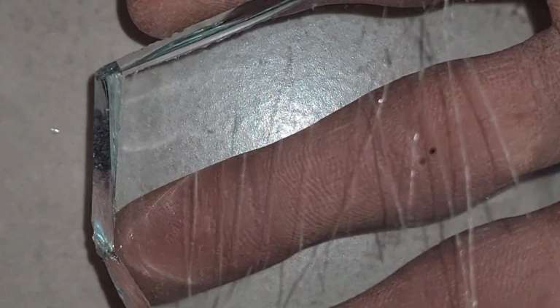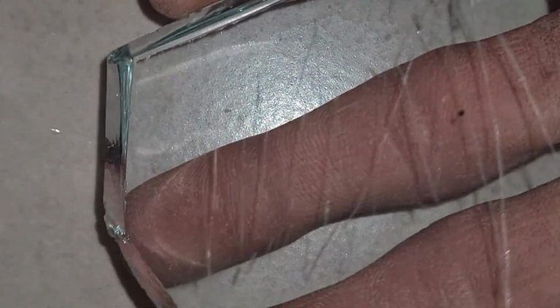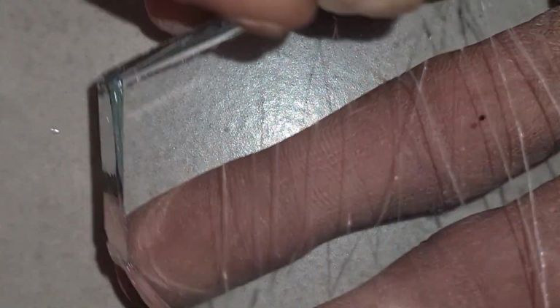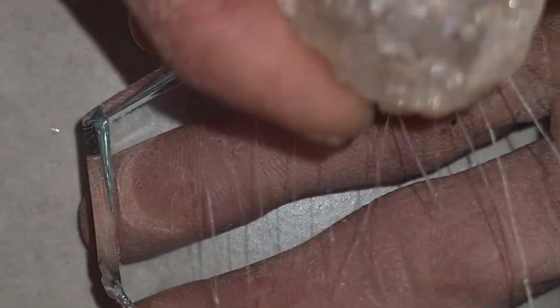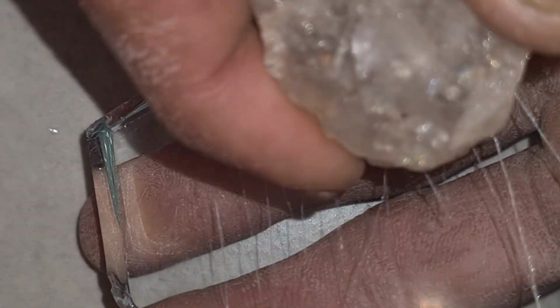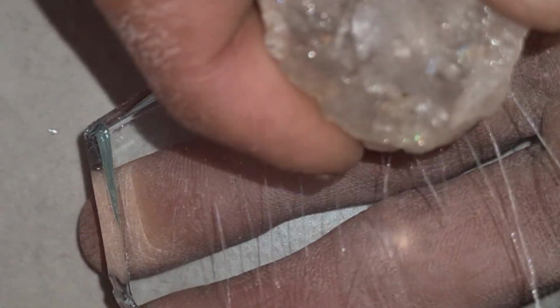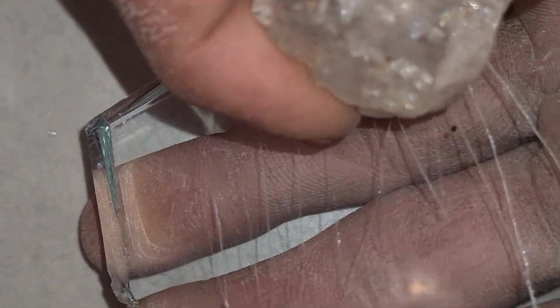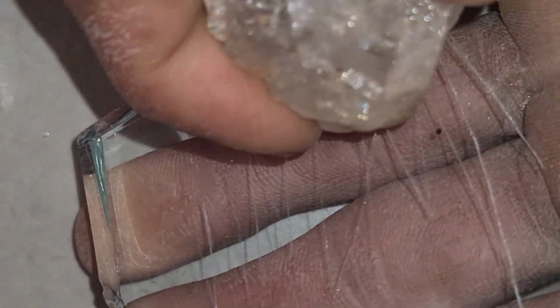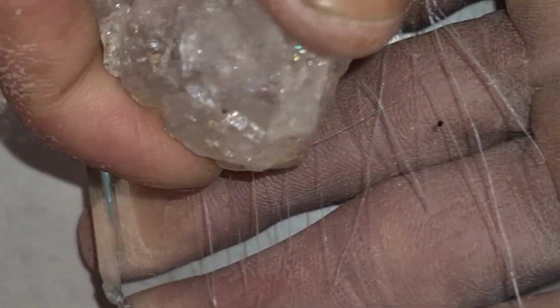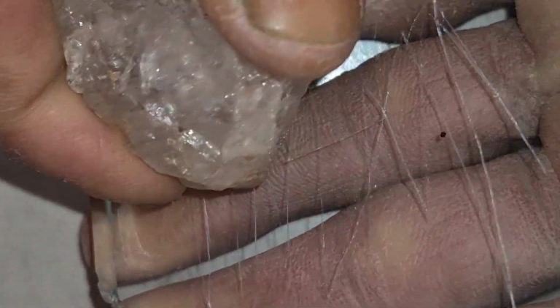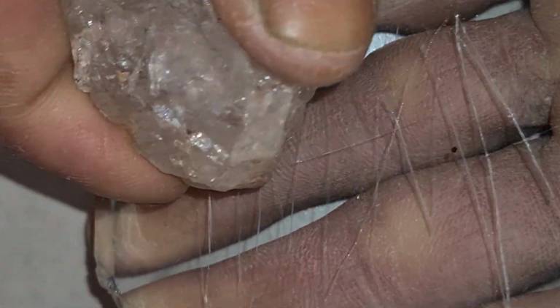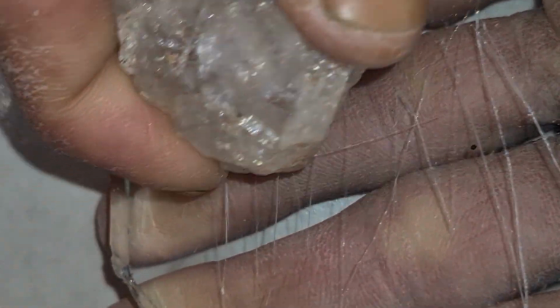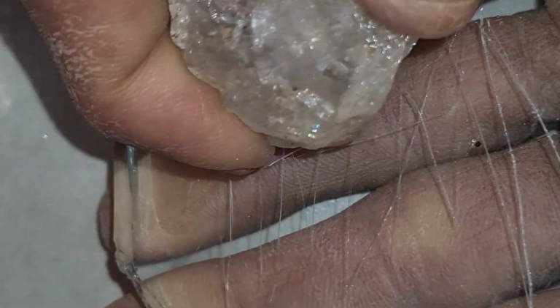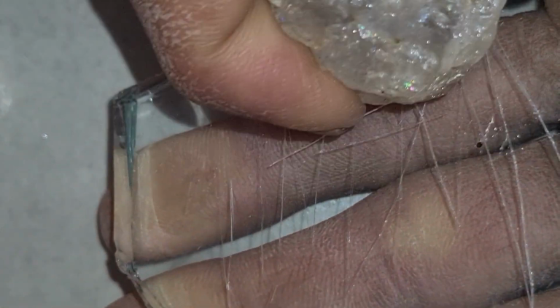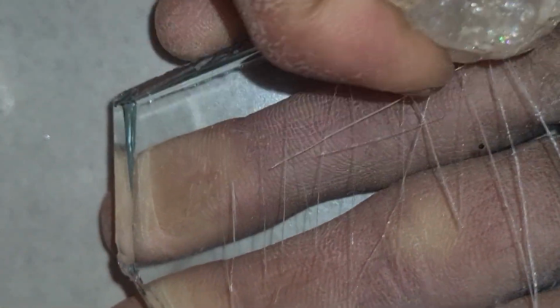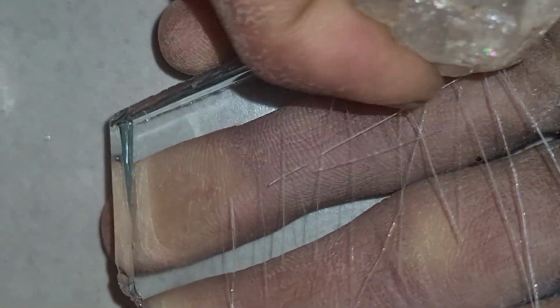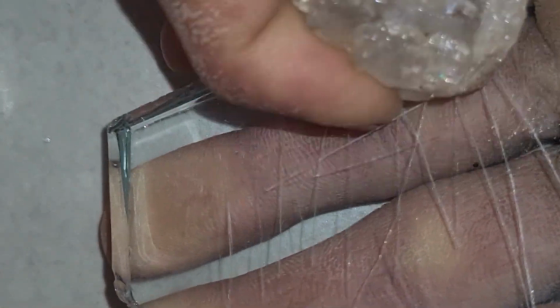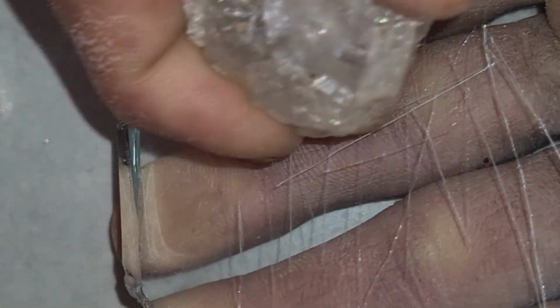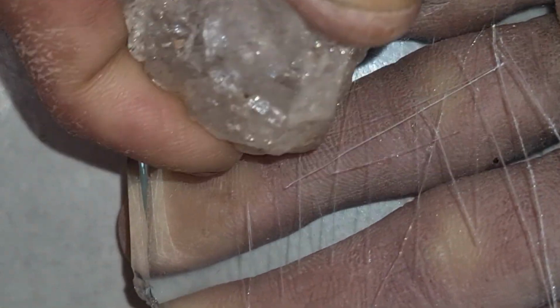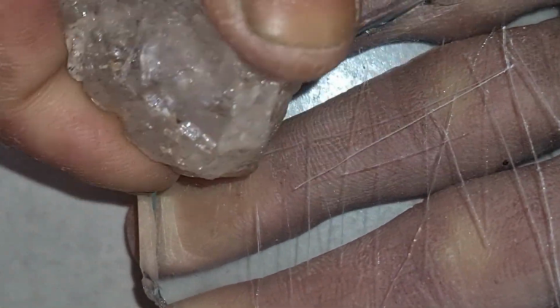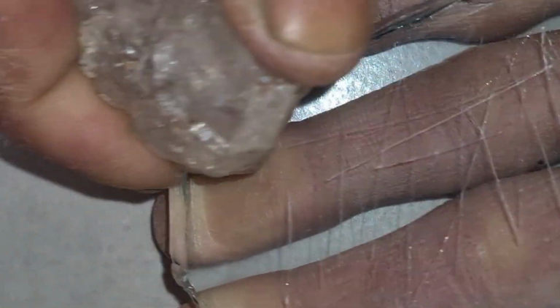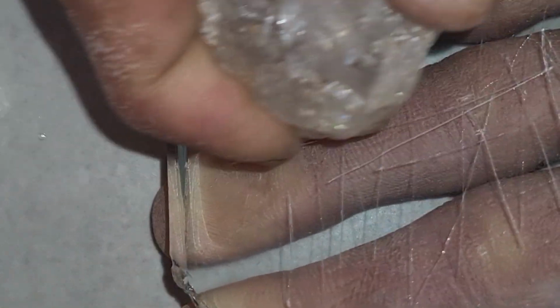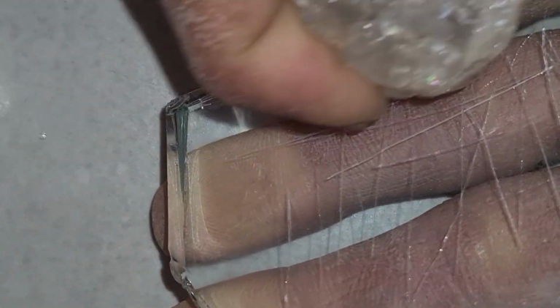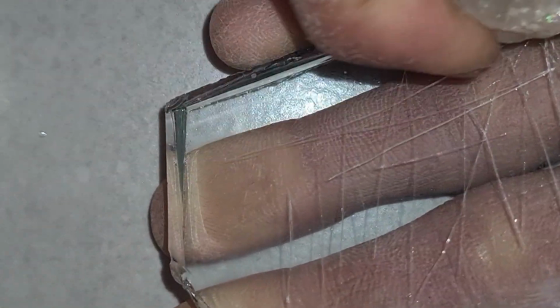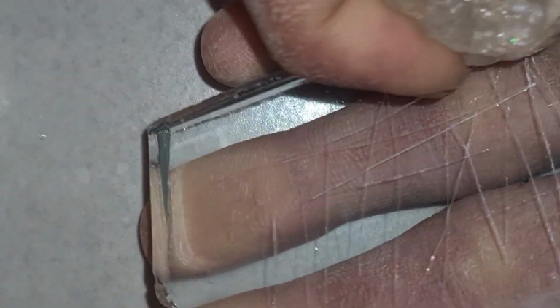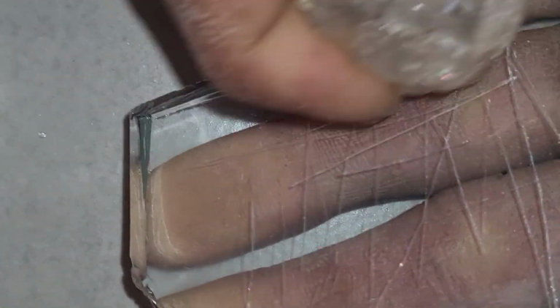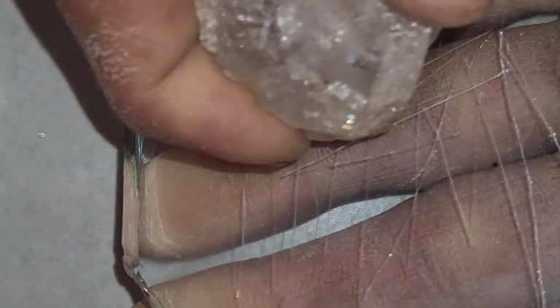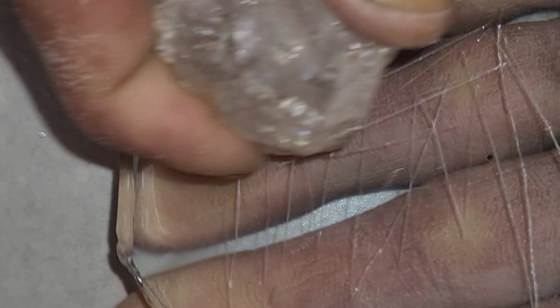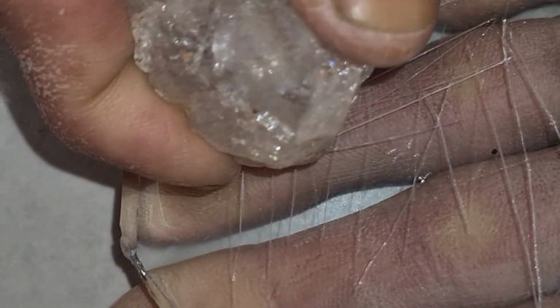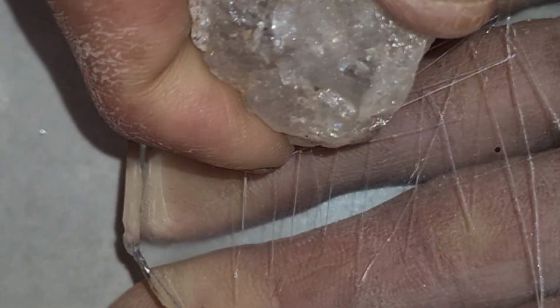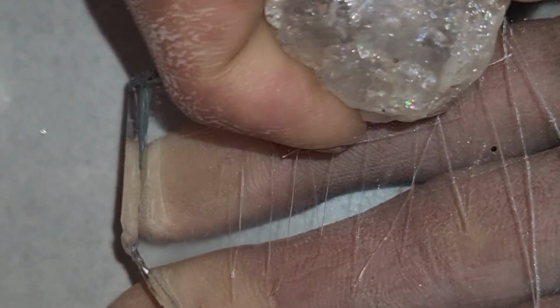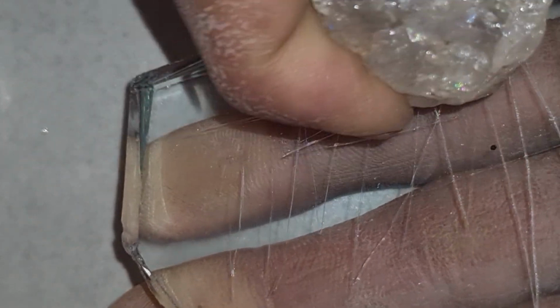Most raw diamonds are not perfectly clear. They may have inclusions, small cracks, or a cloudy appearance inside.